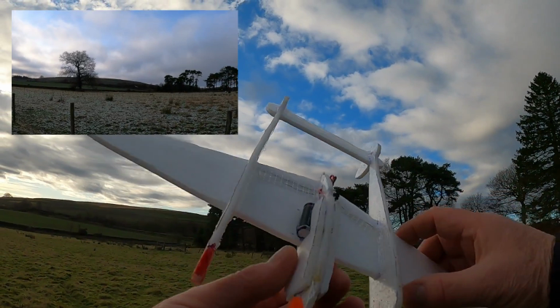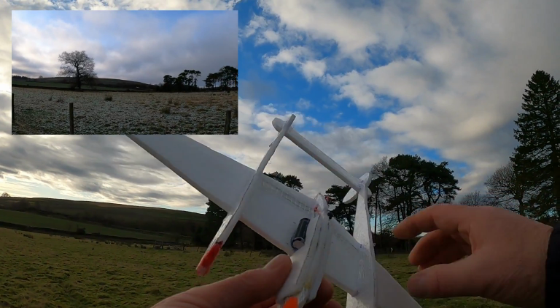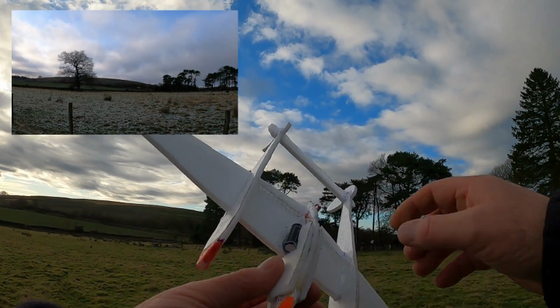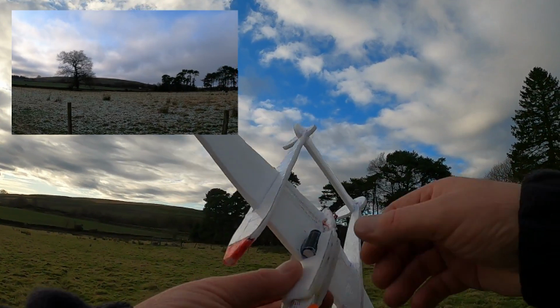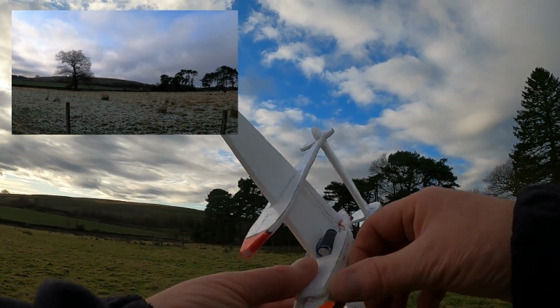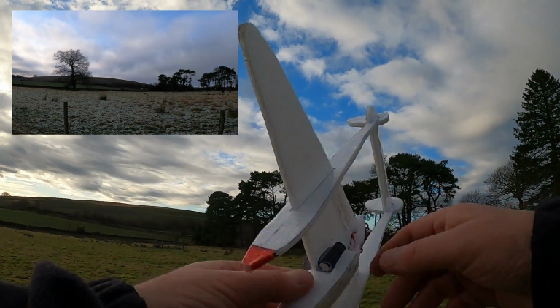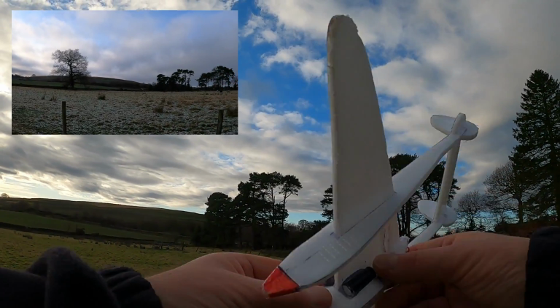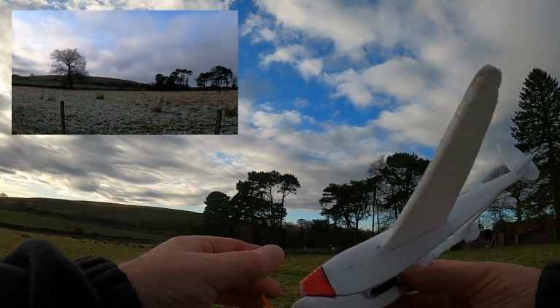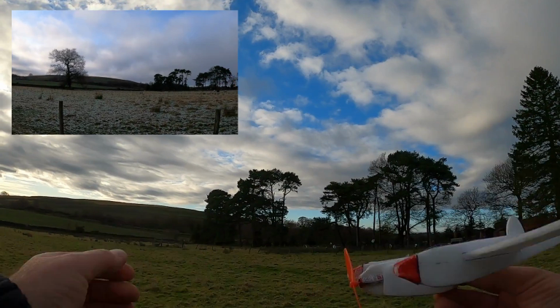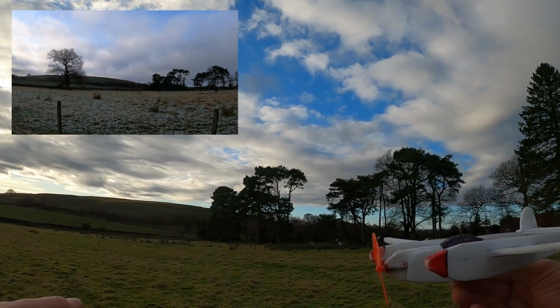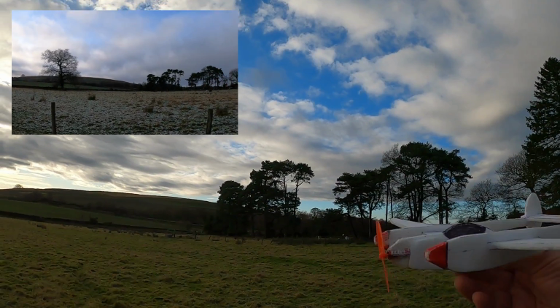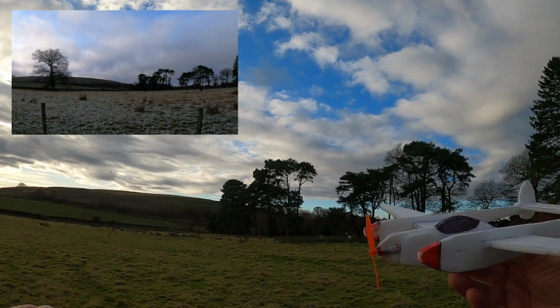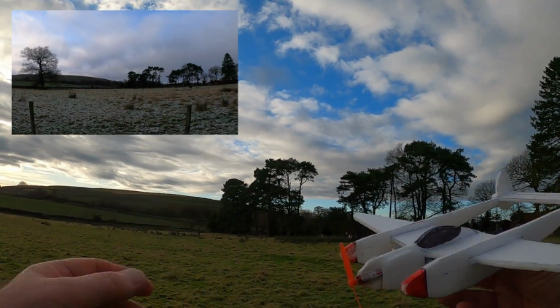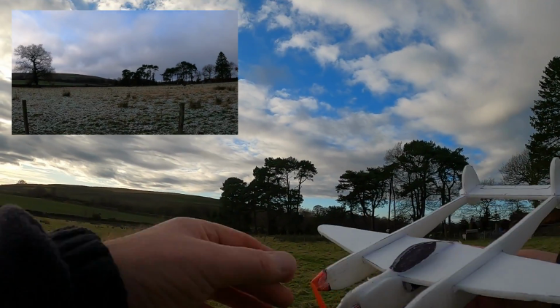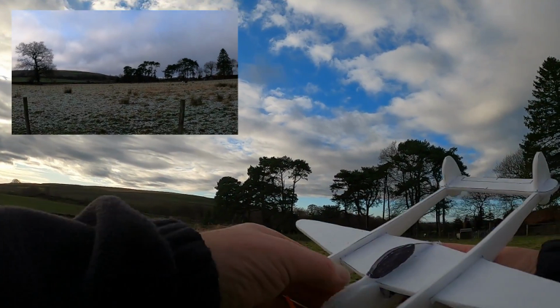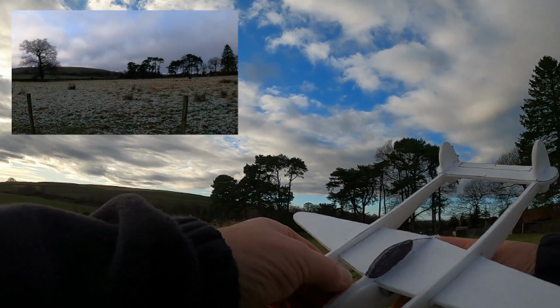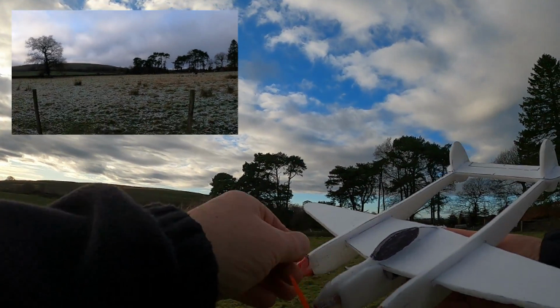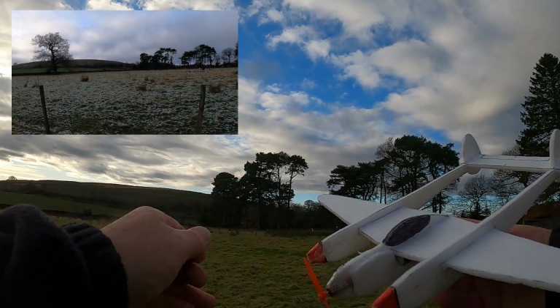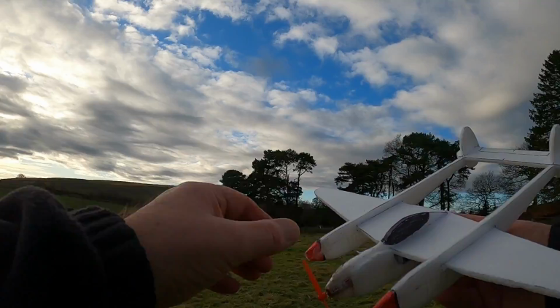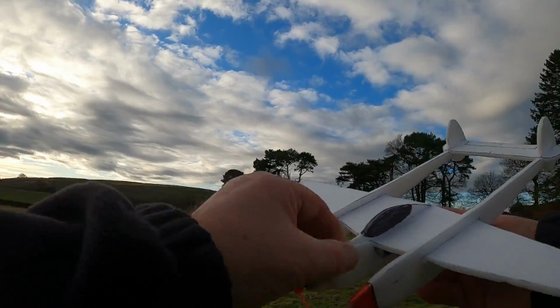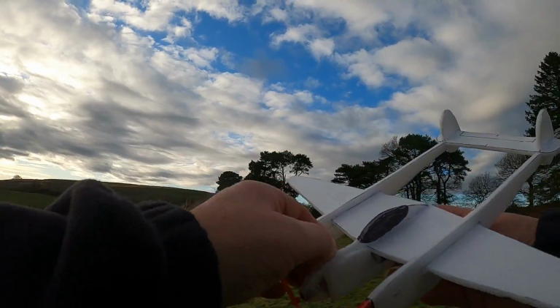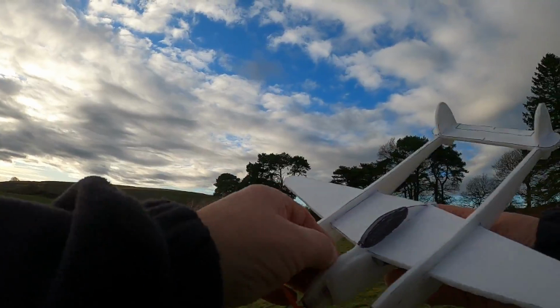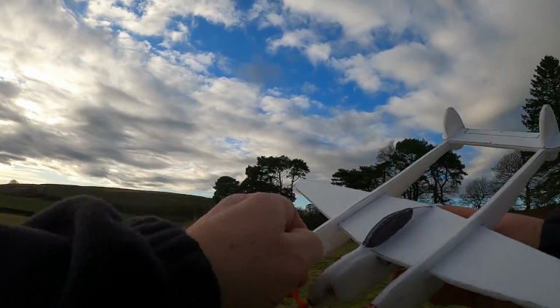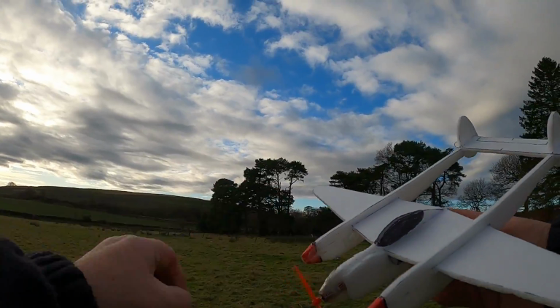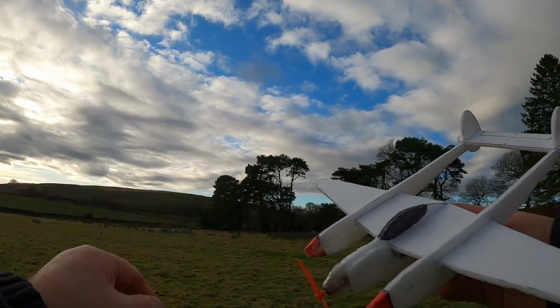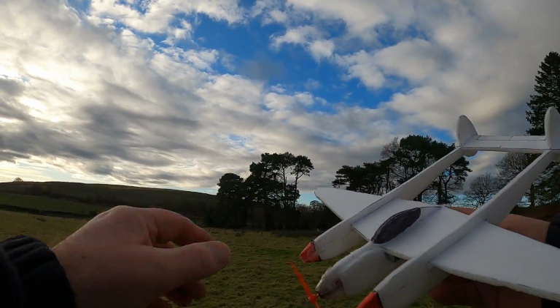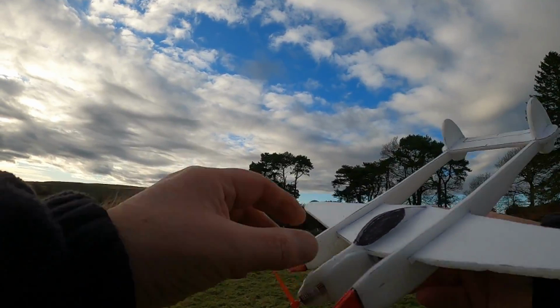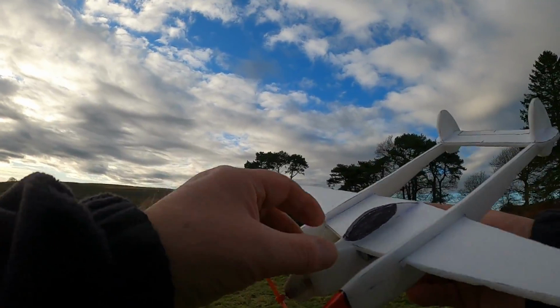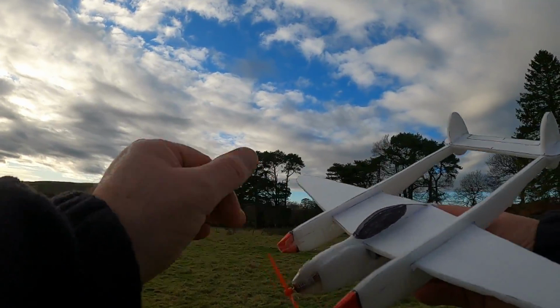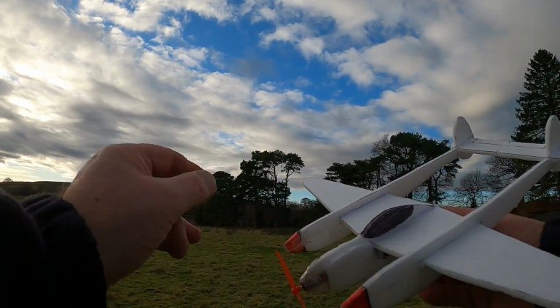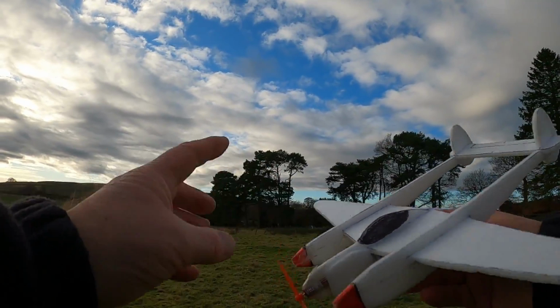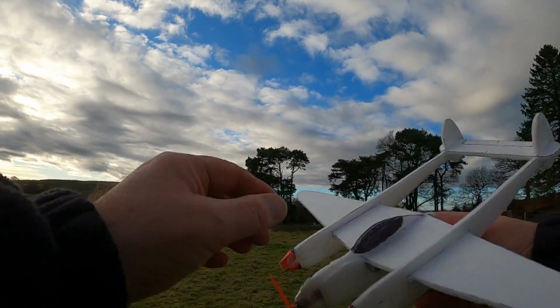I've been trimming it out this morning and it seems to be flying reasonably well.